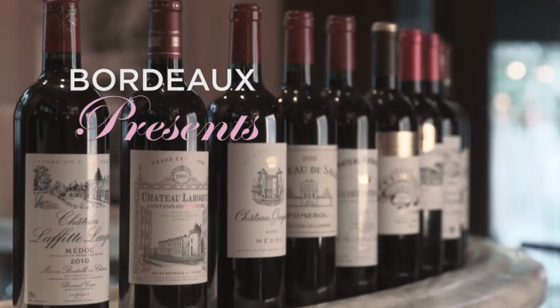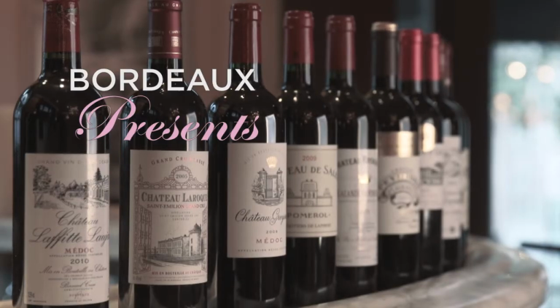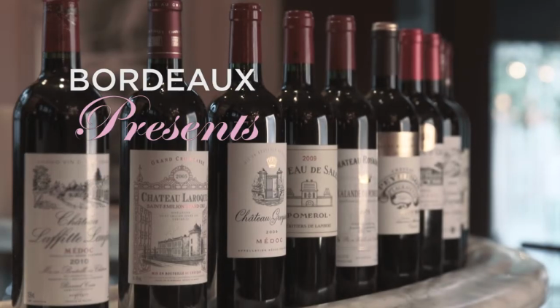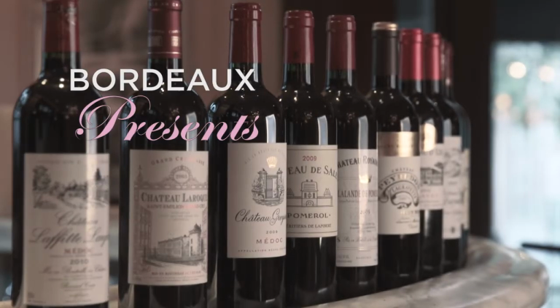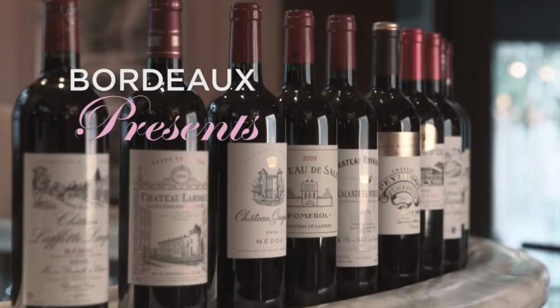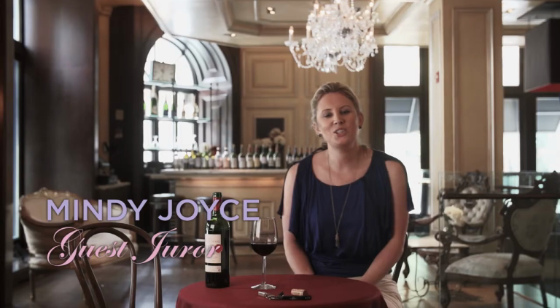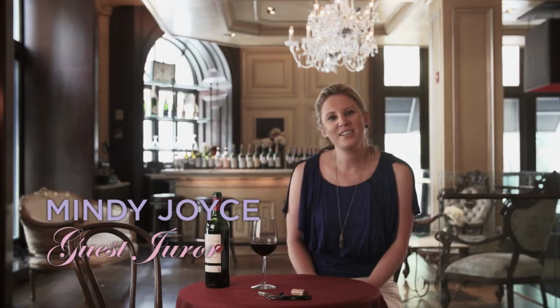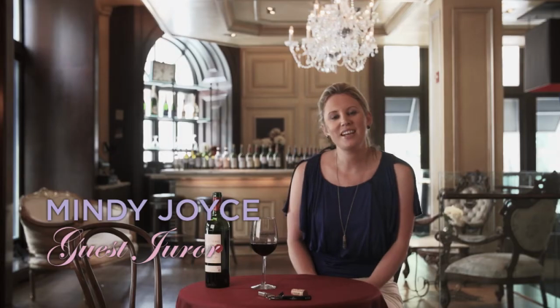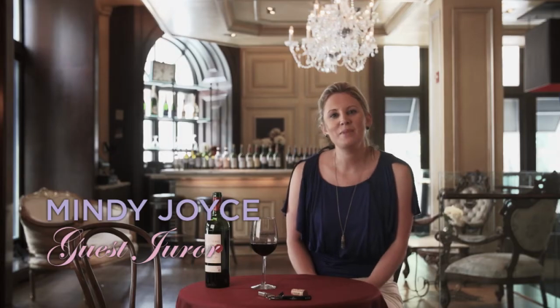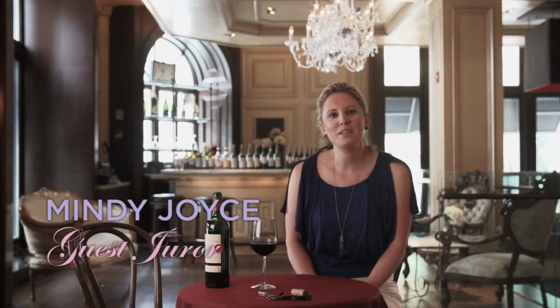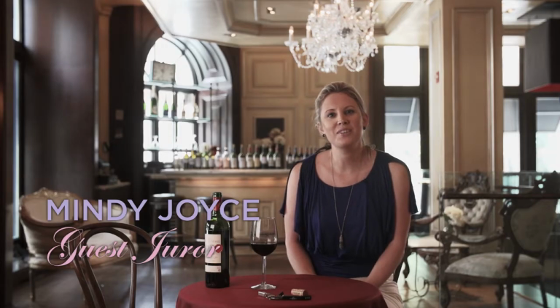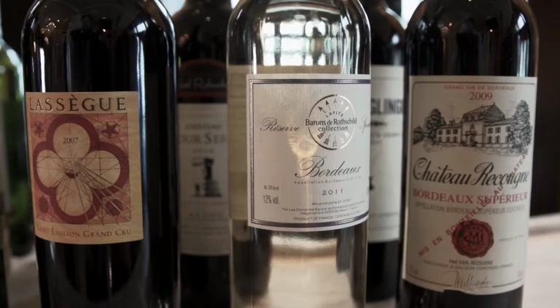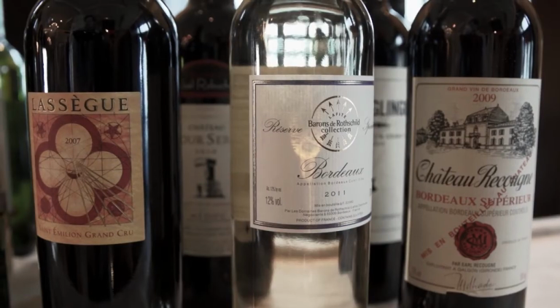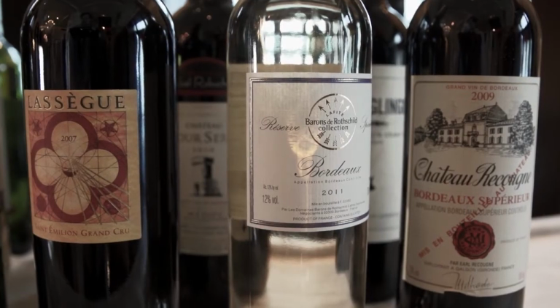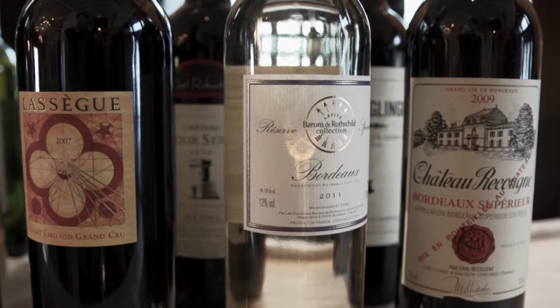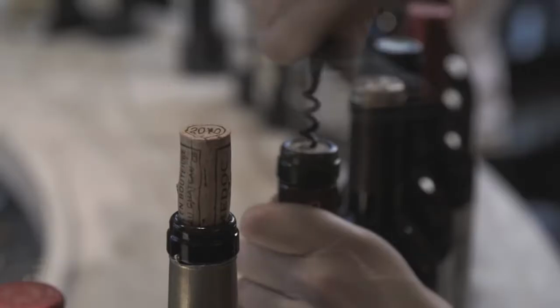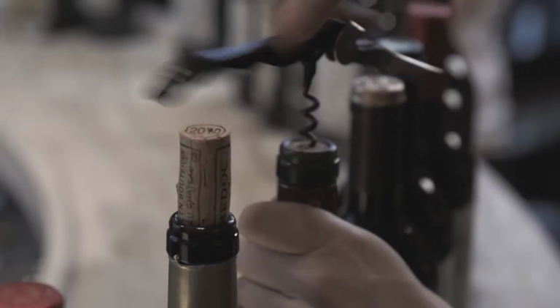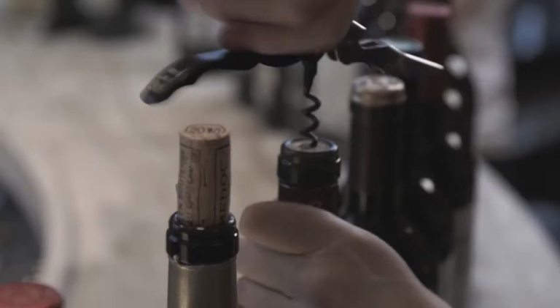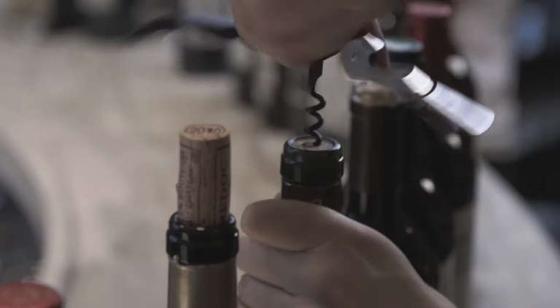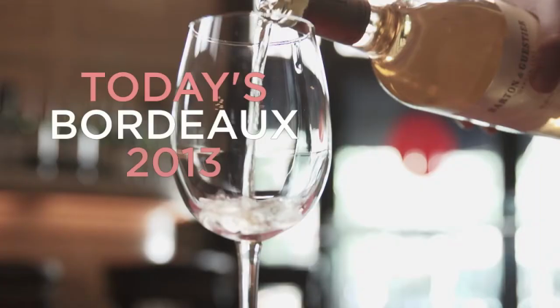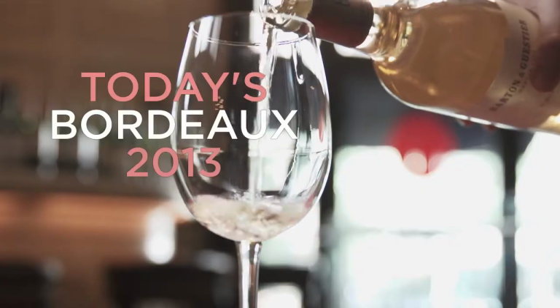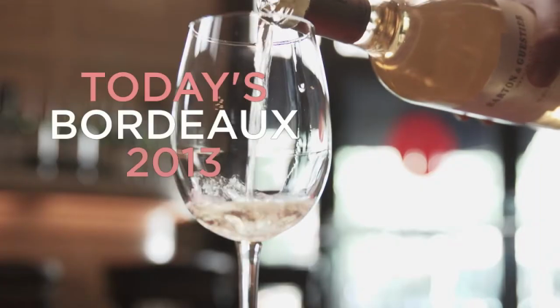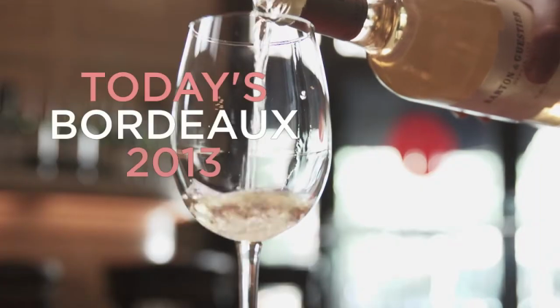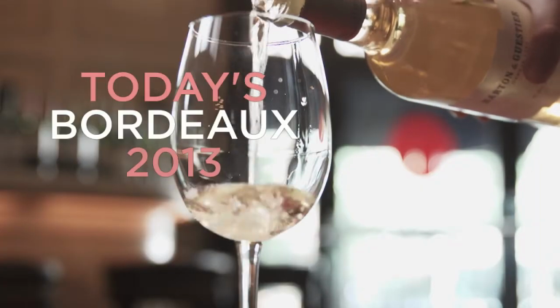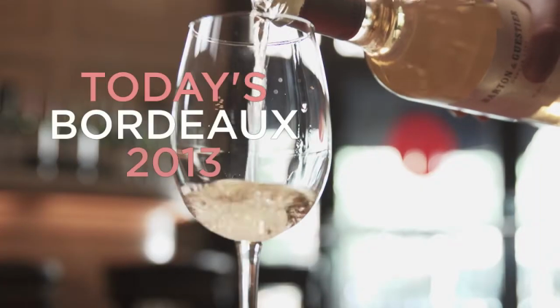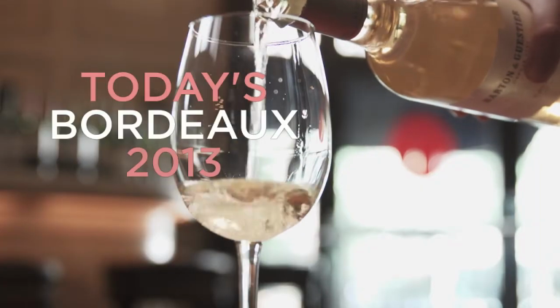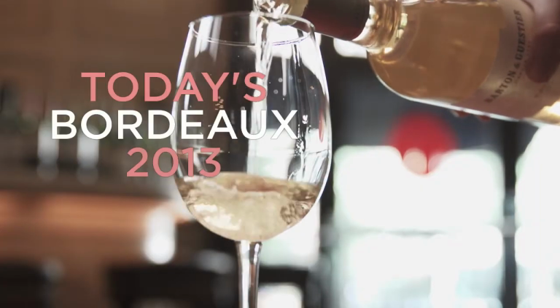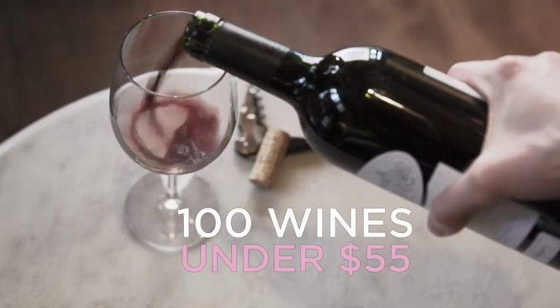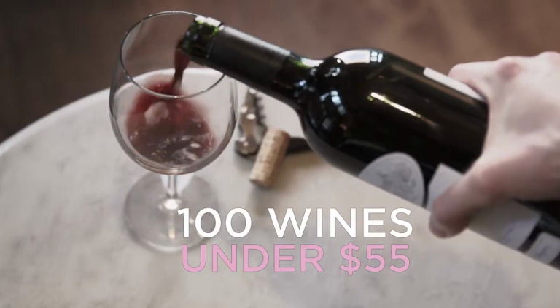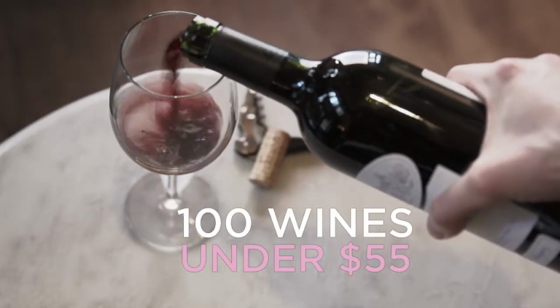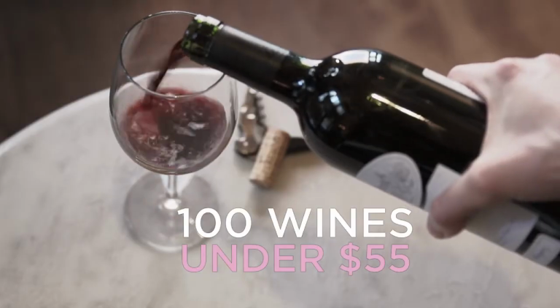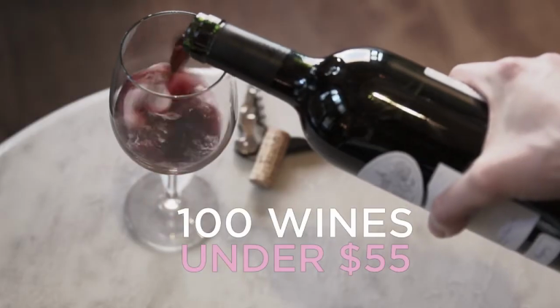Hi, I'm Mindy Joyce, and I'm here to present today's Bordeaux selection for 2013: 100 wines under $55.